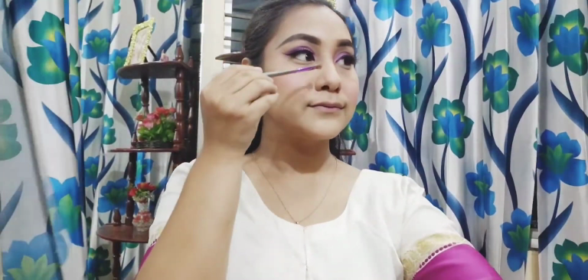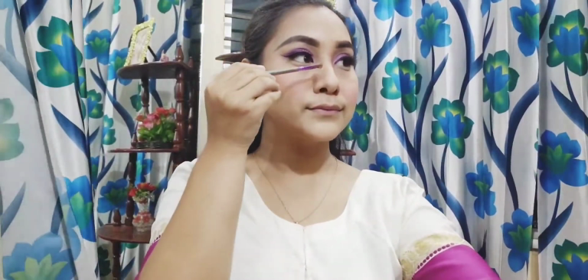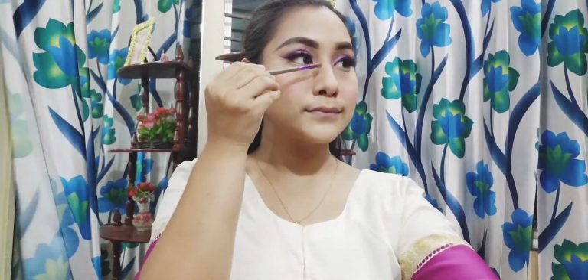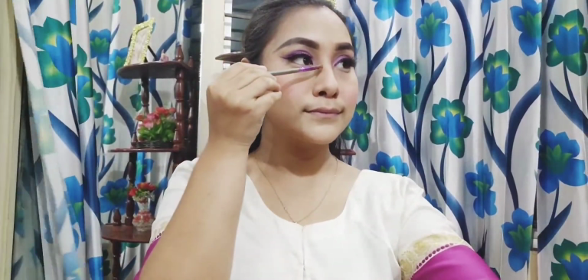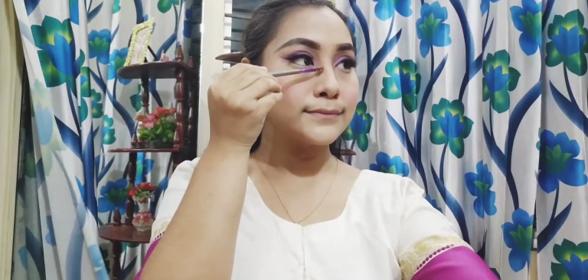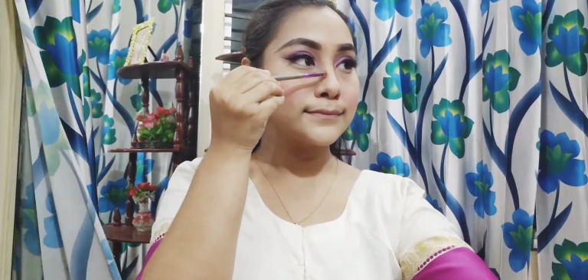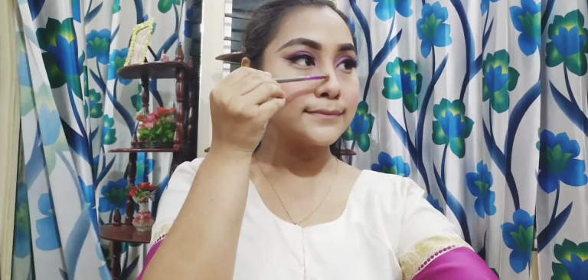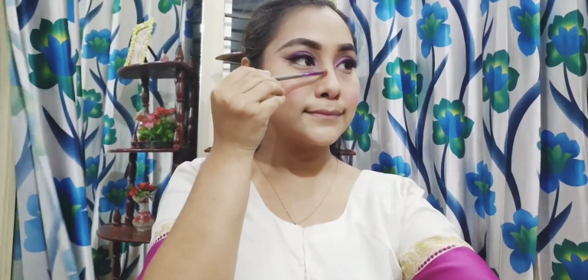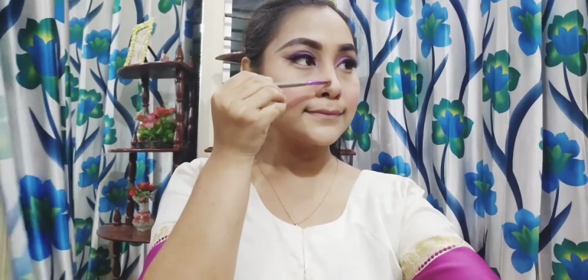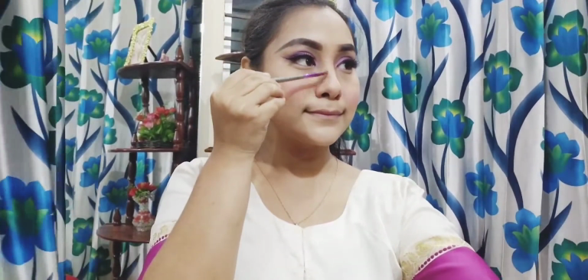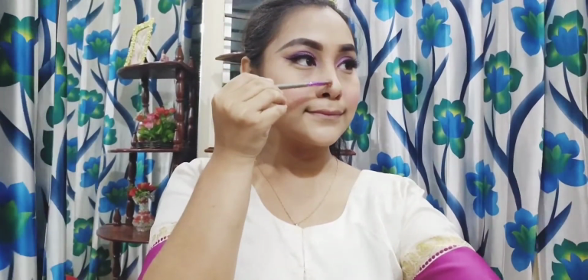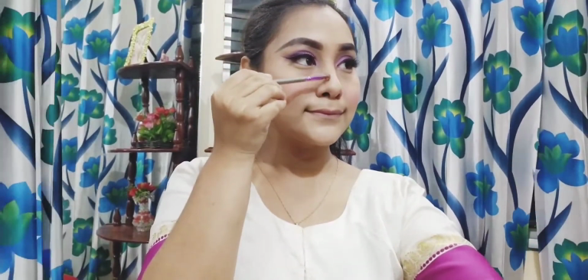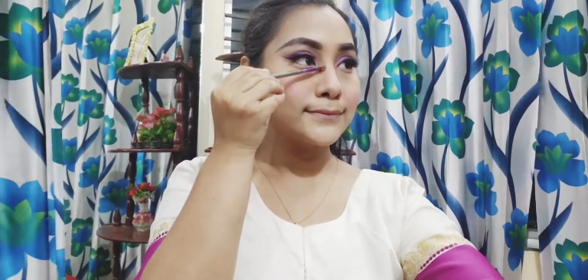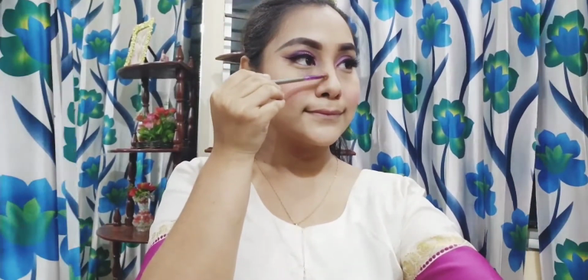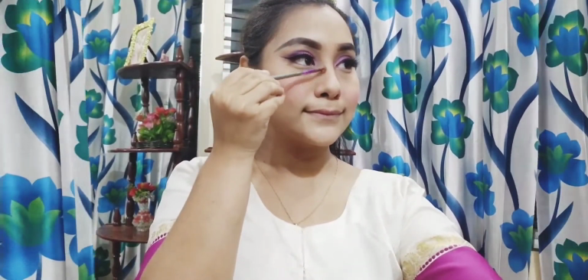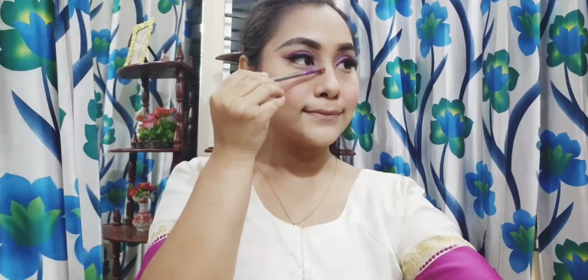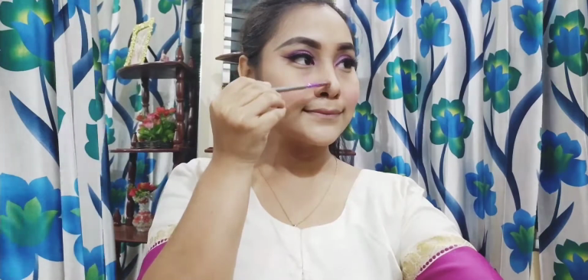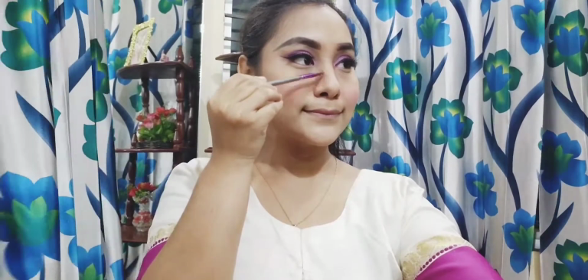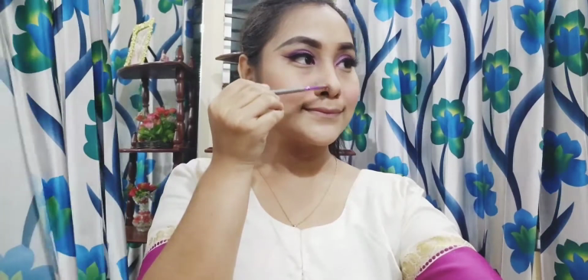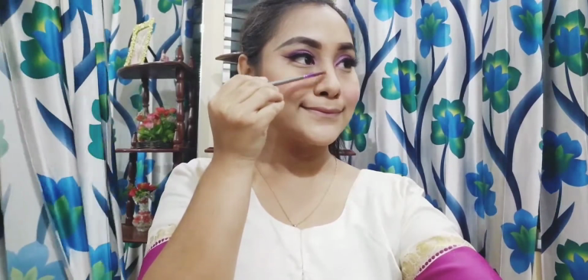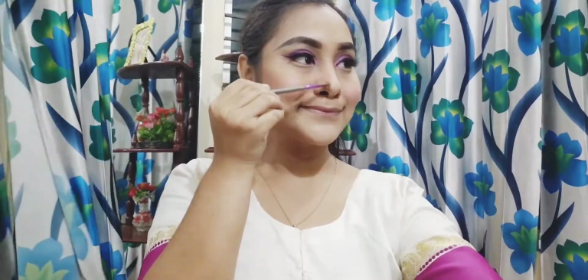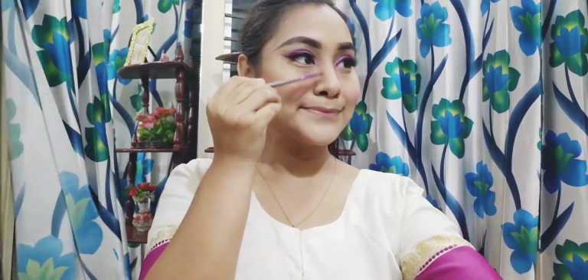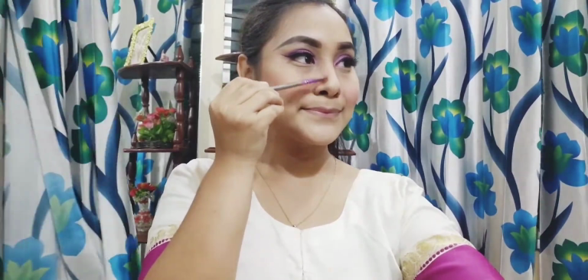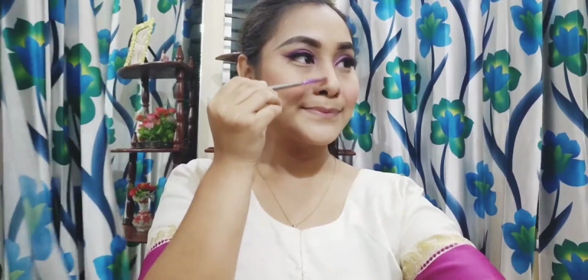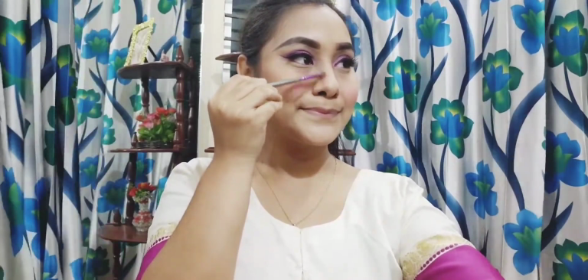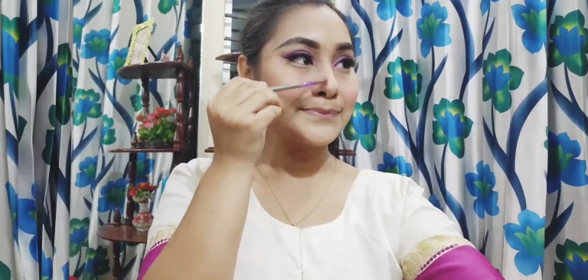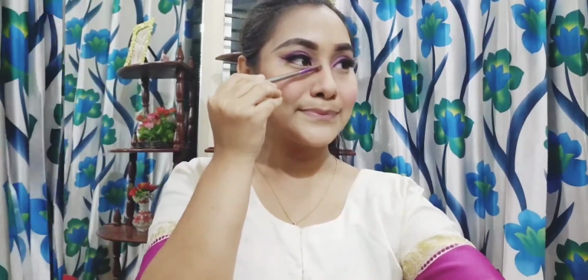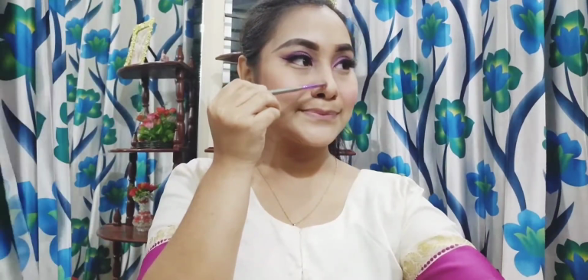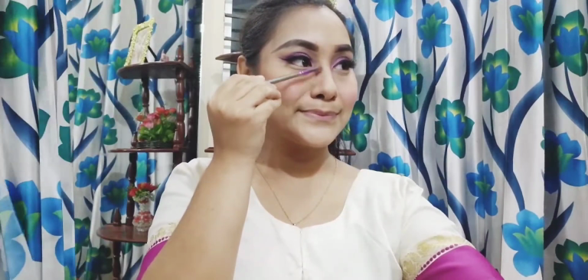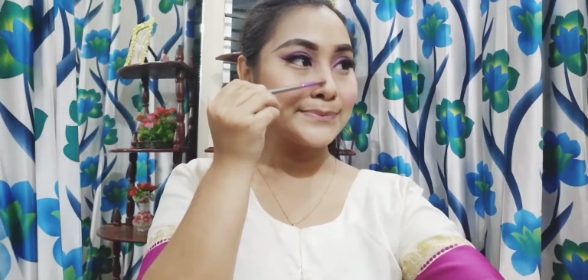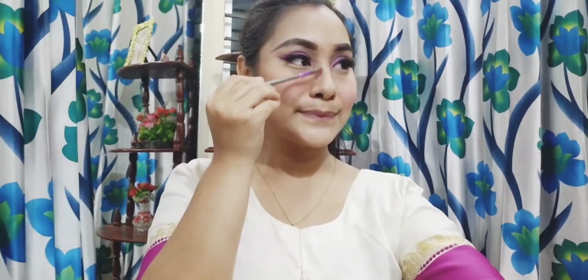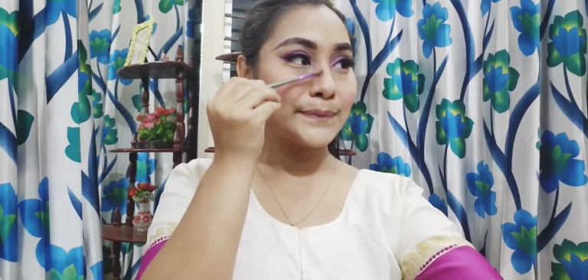Blush apply it, but I'm going to use the nose contouring to make sure that the nose looks very thin.